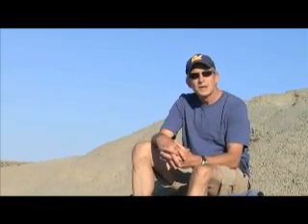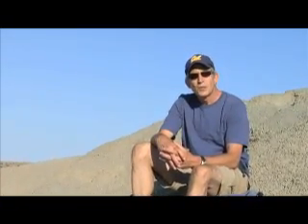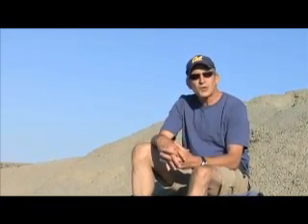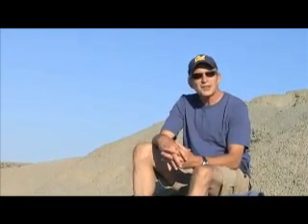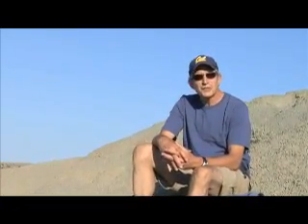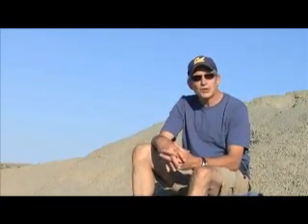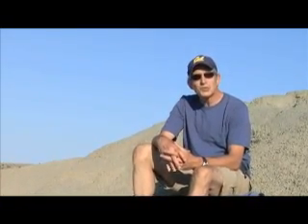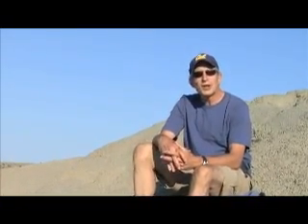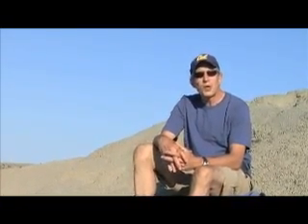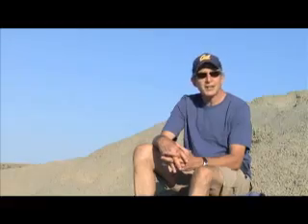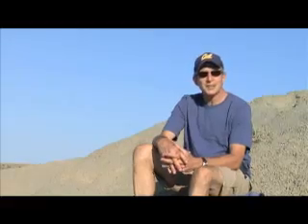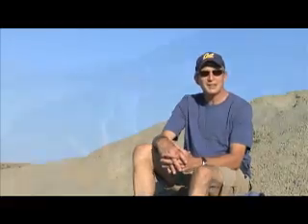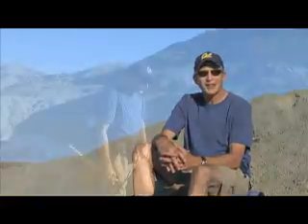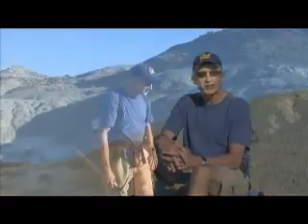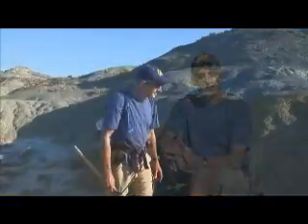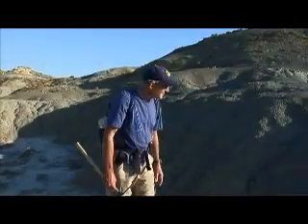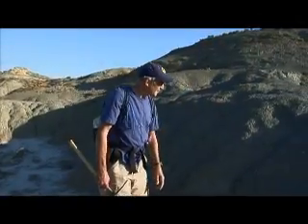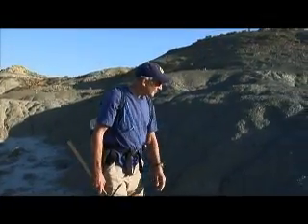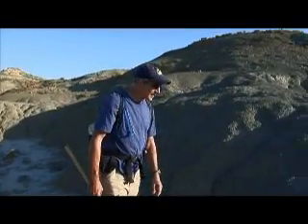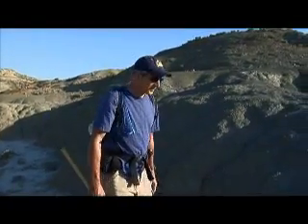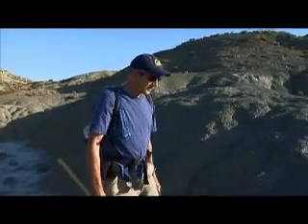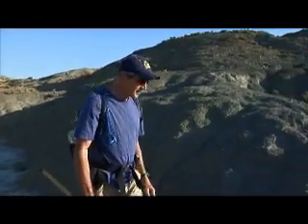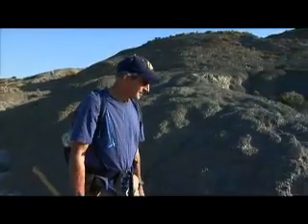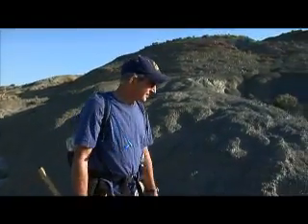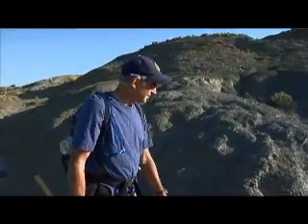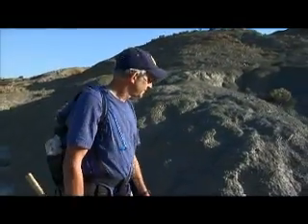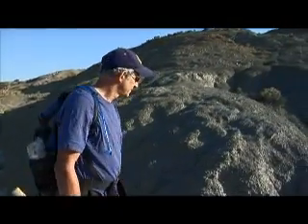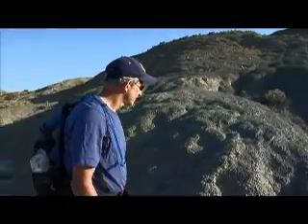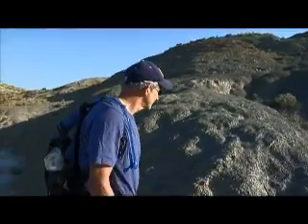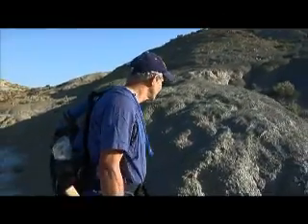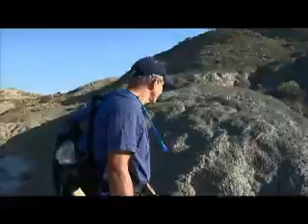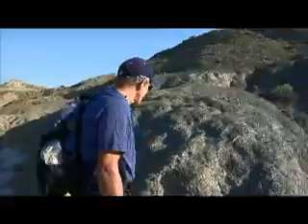Once we're out in the field, we do a lot of walking. Vertebrate paleontologists don't do a lot of digging necessarily until we find something.